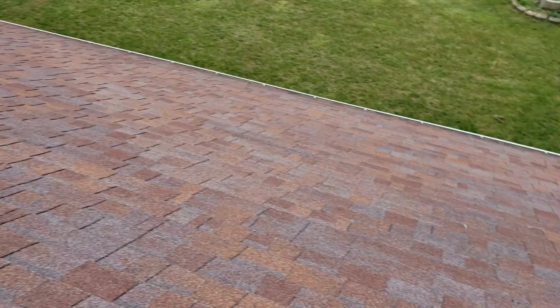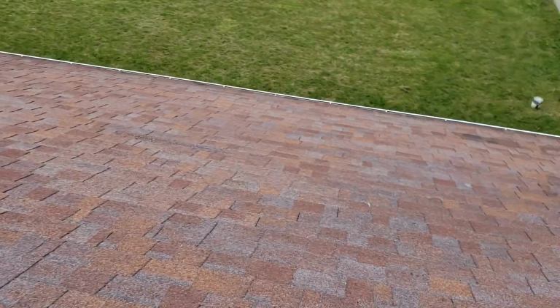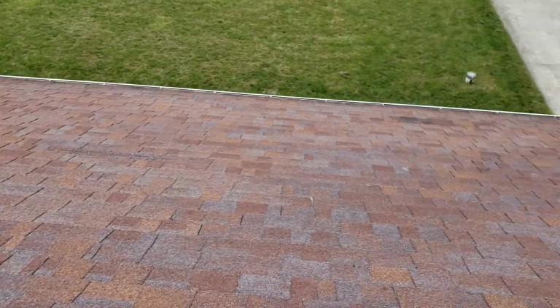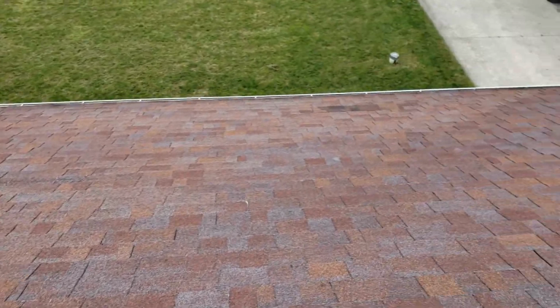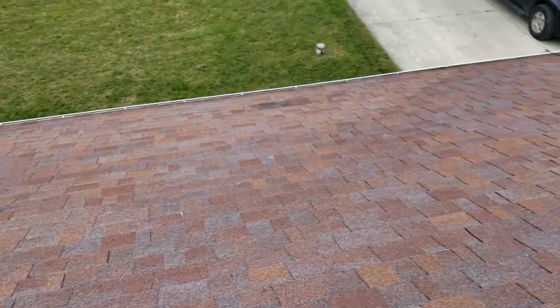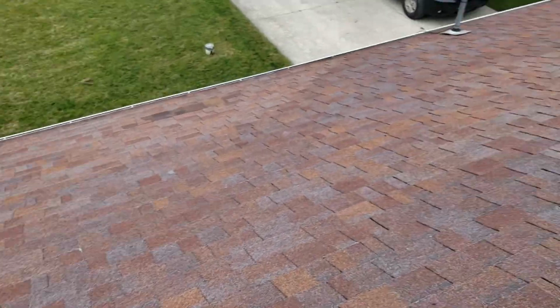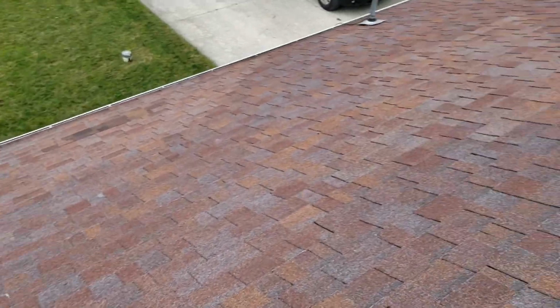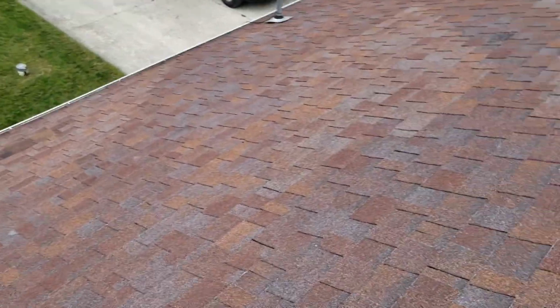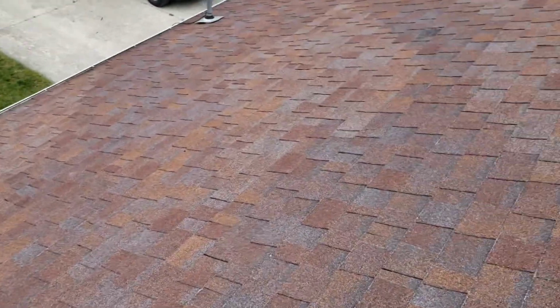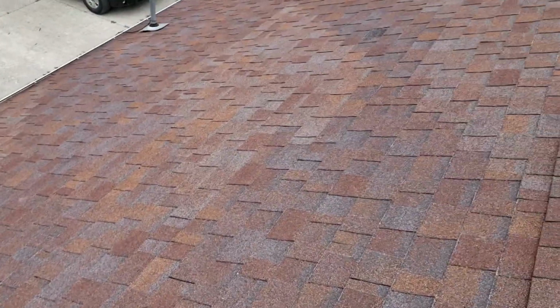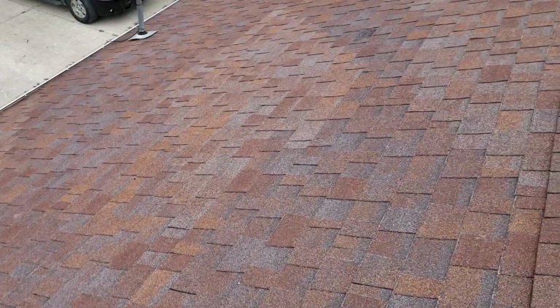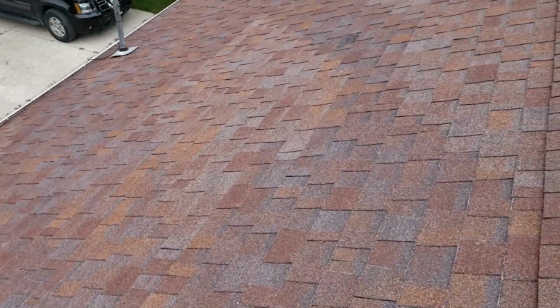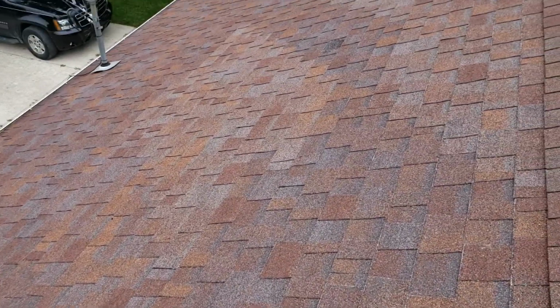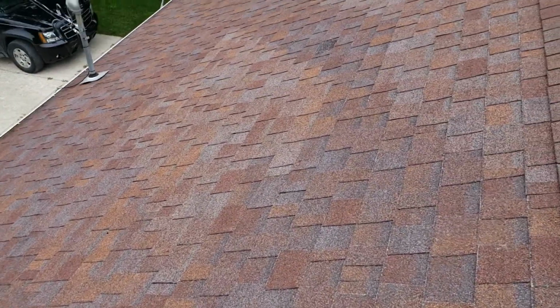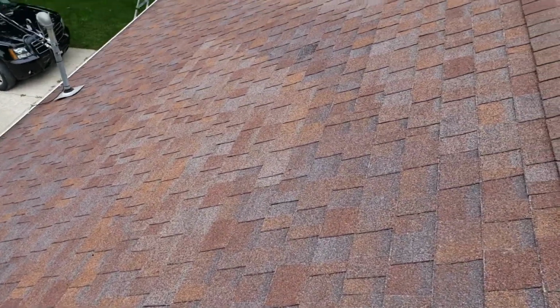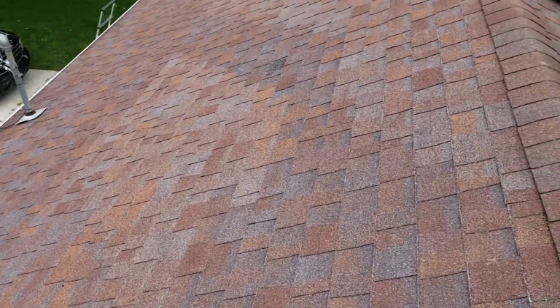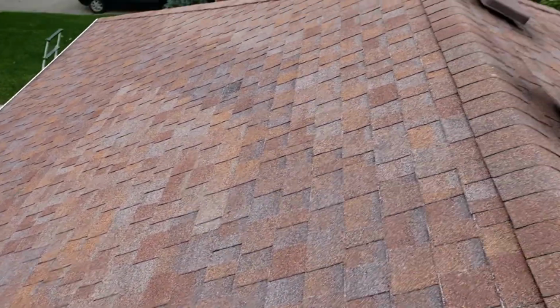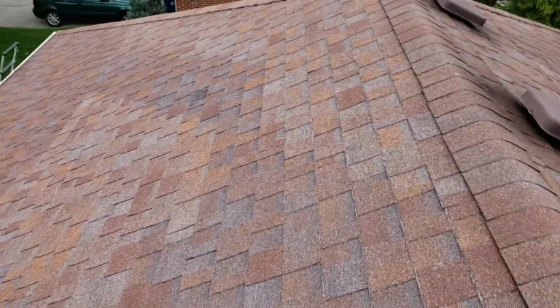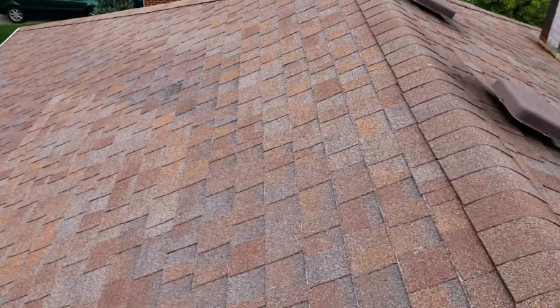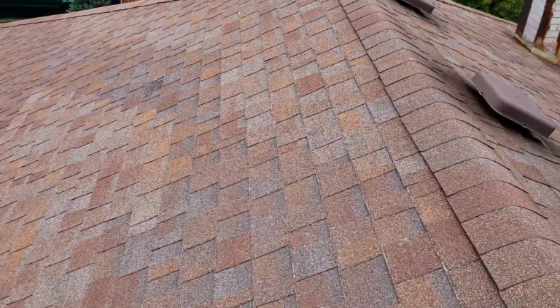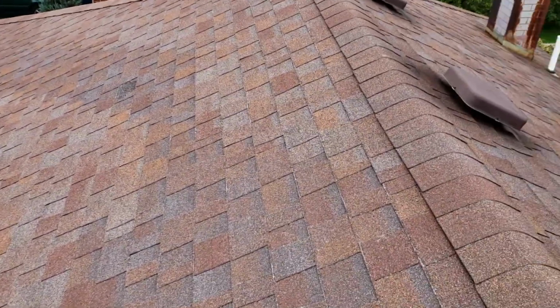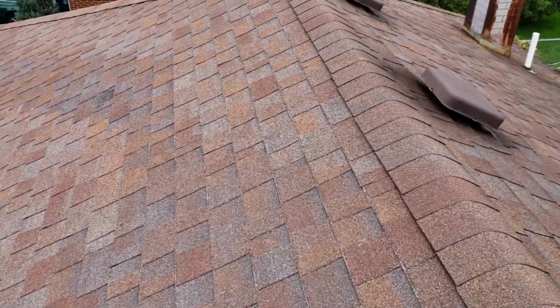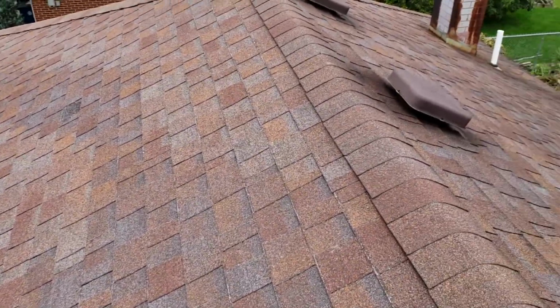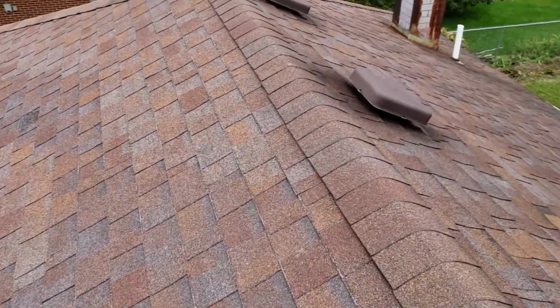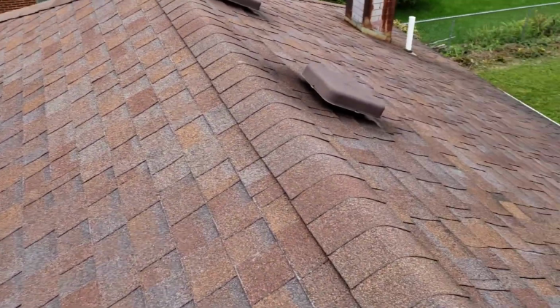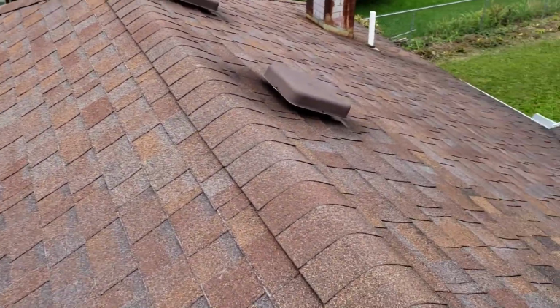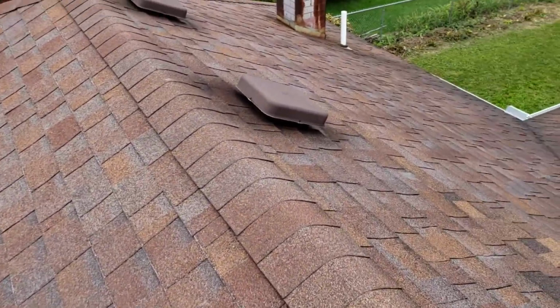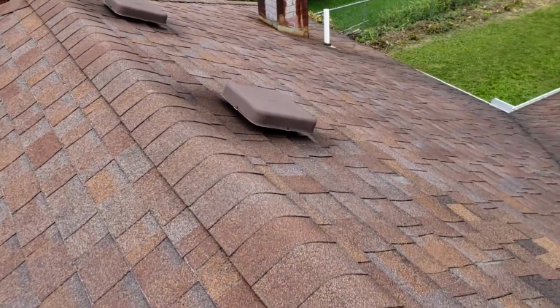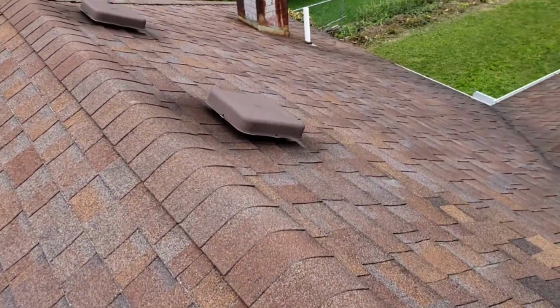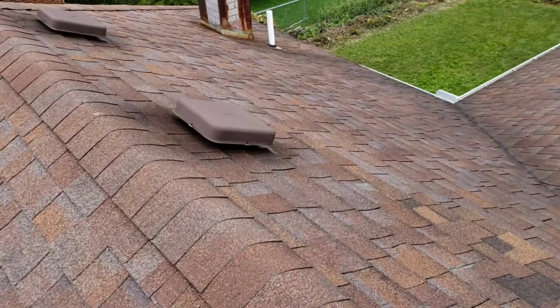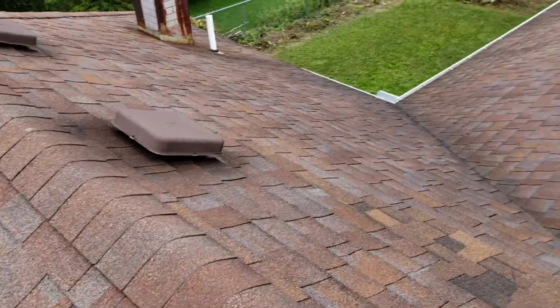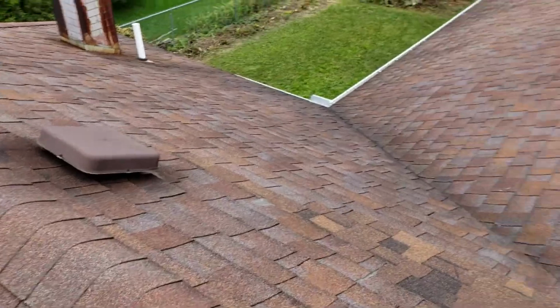Joe with Jay Alexander Roofing. Now I'm just going to start pulling measurements and I'll get with you on the estimate. Thank you.